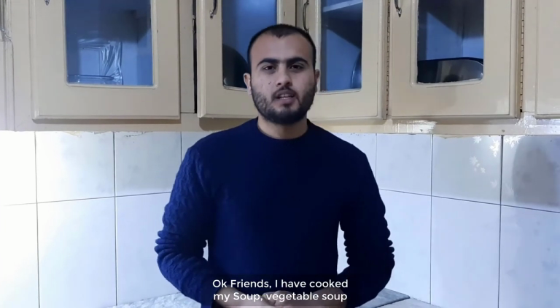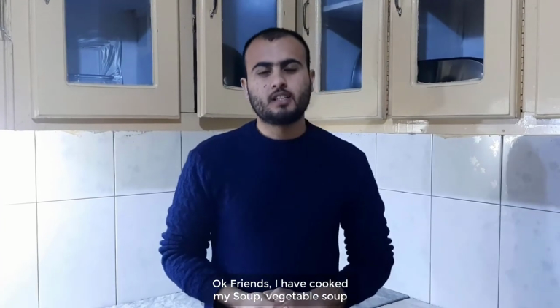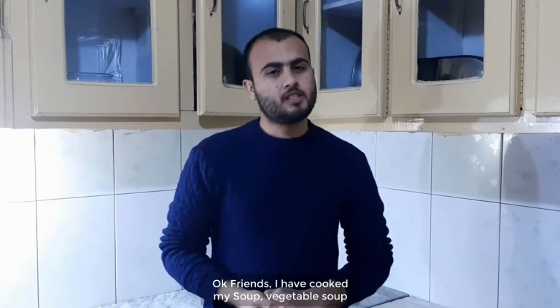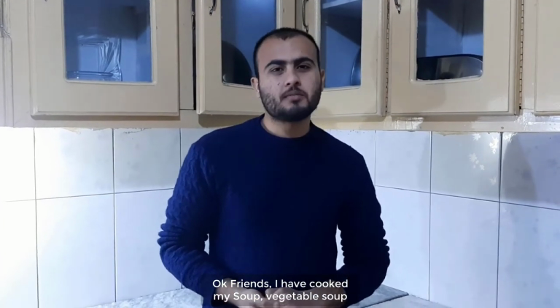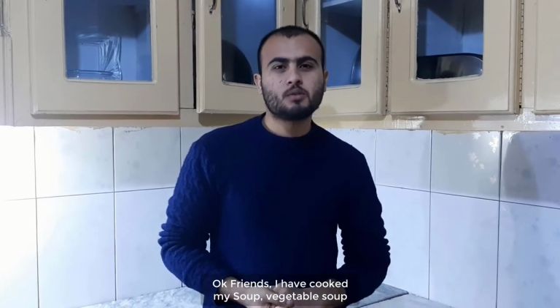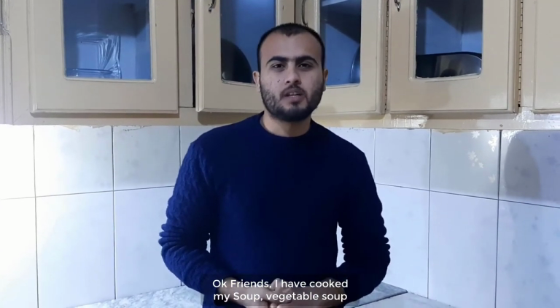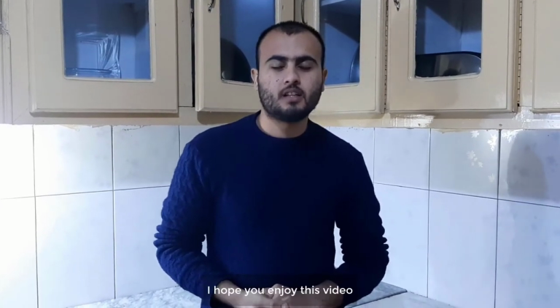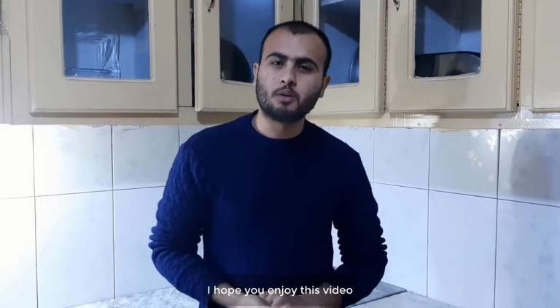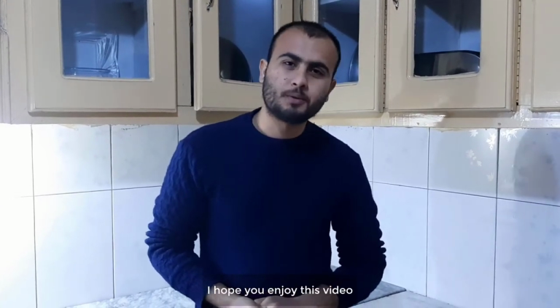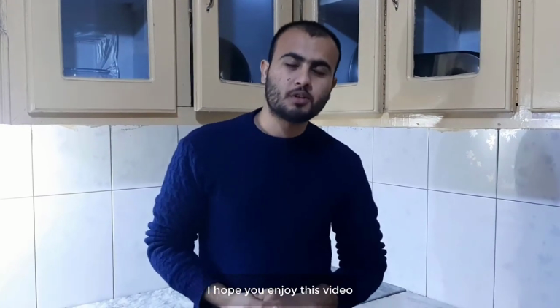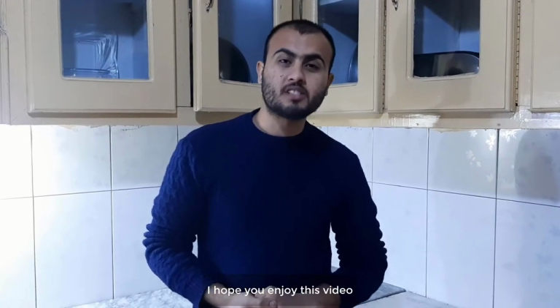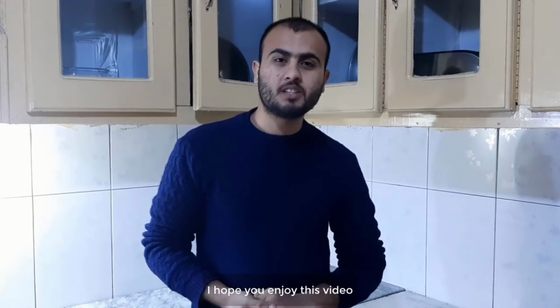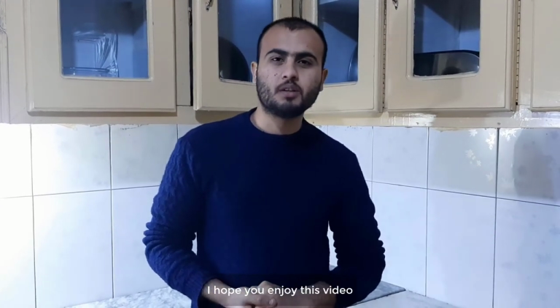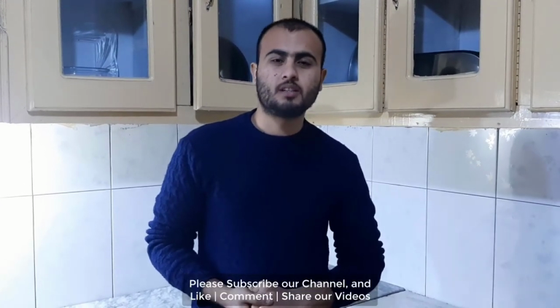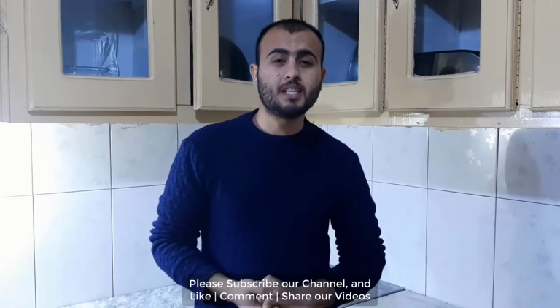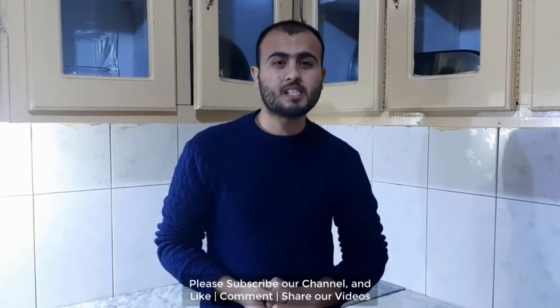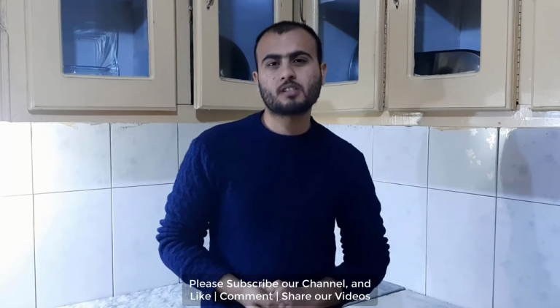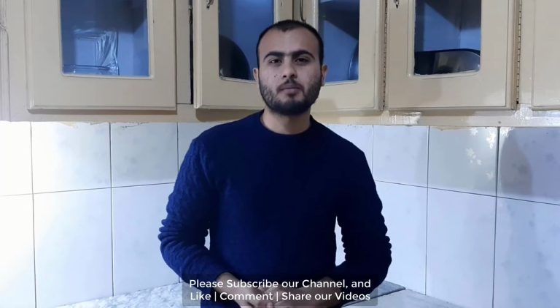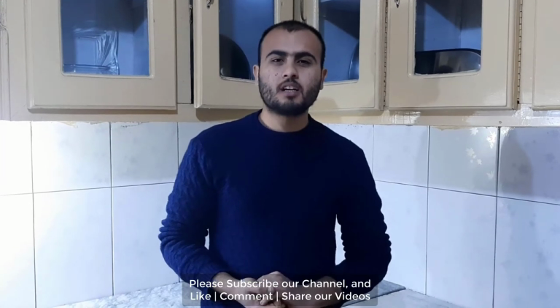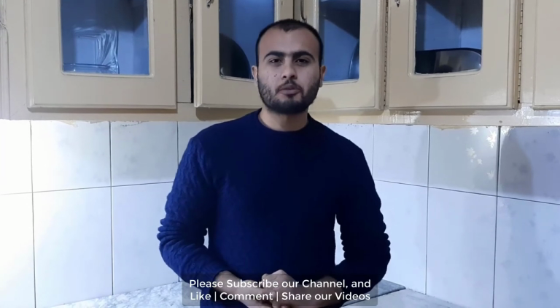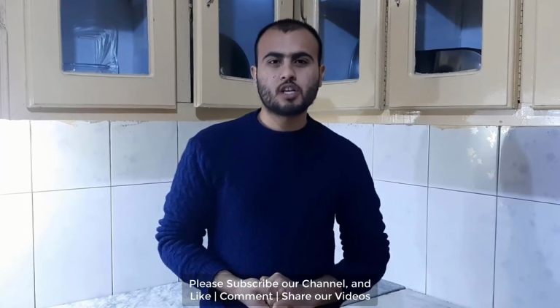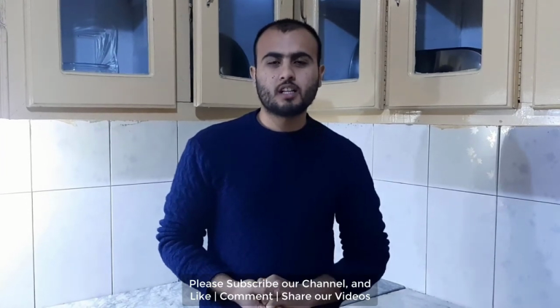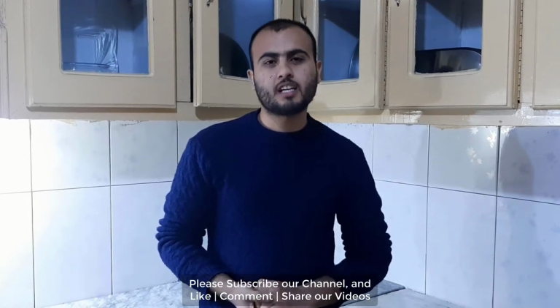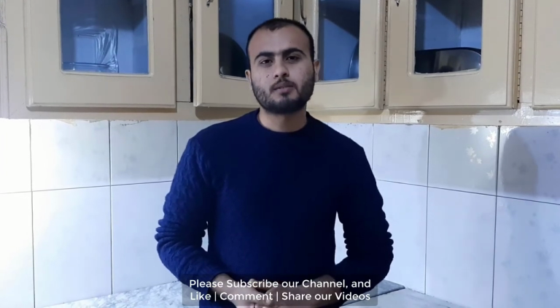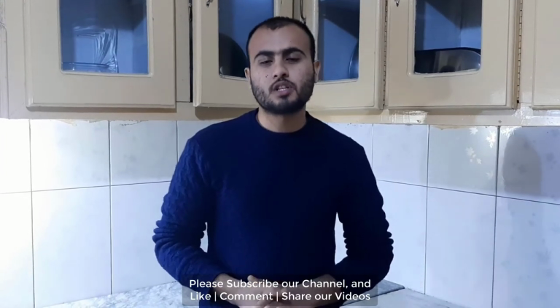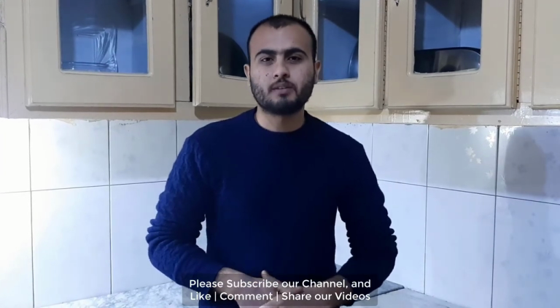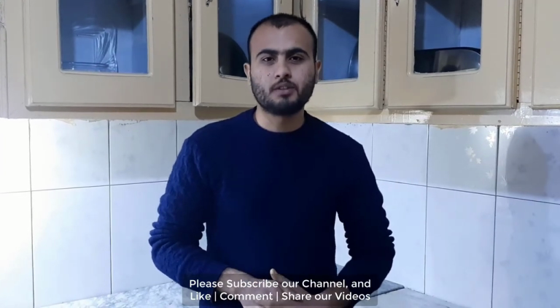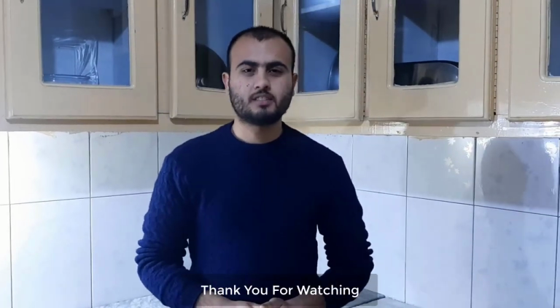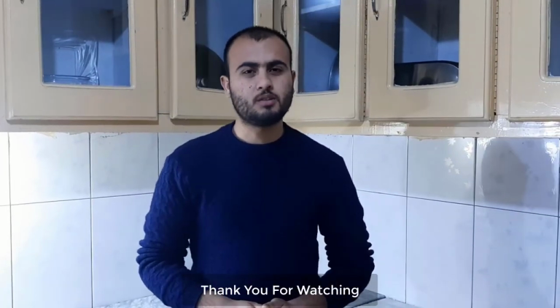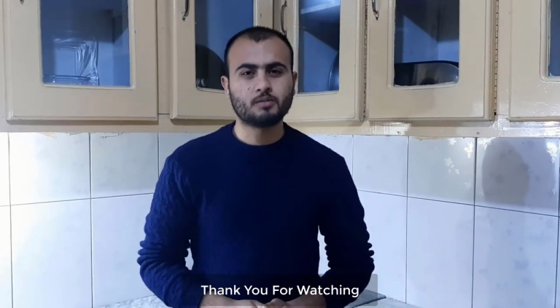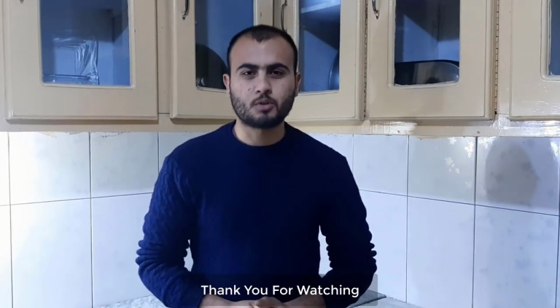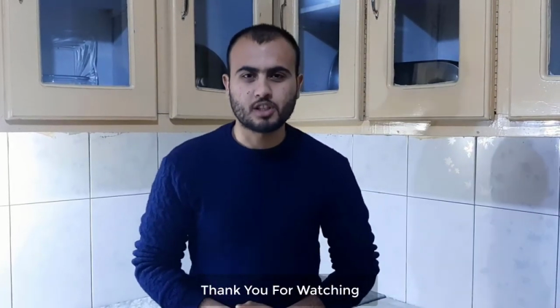I hope you enjoyed this video. Please subscribe to our channel, like and share our videos. Thank you for watching.